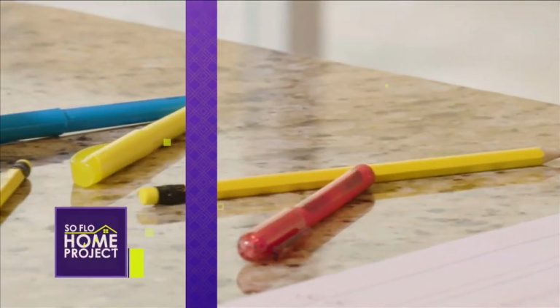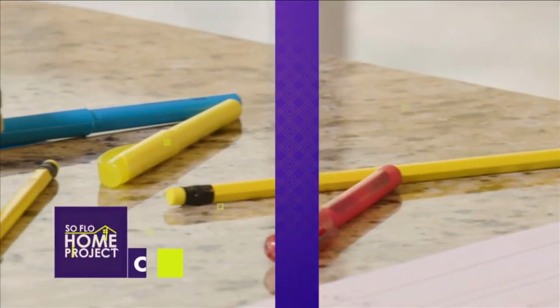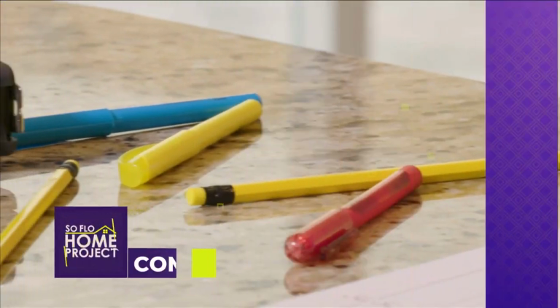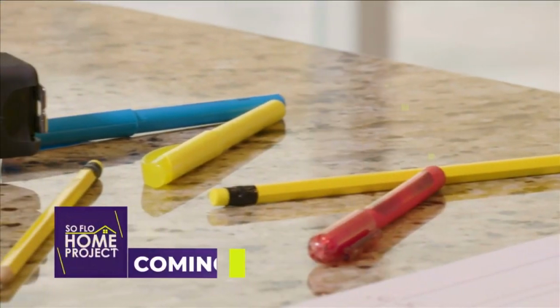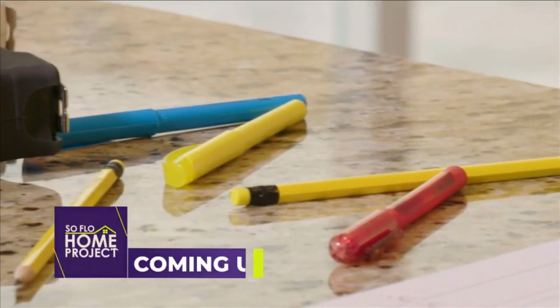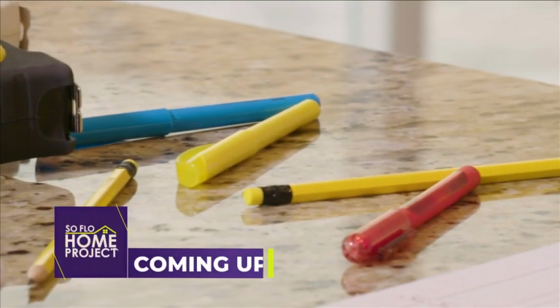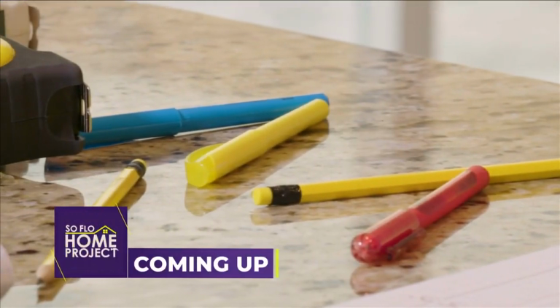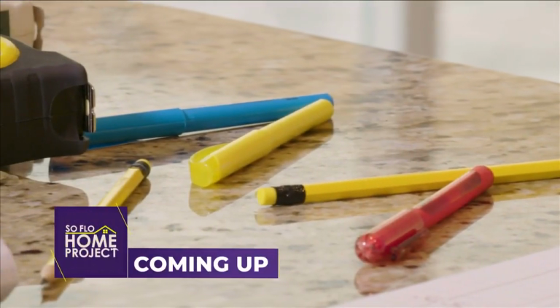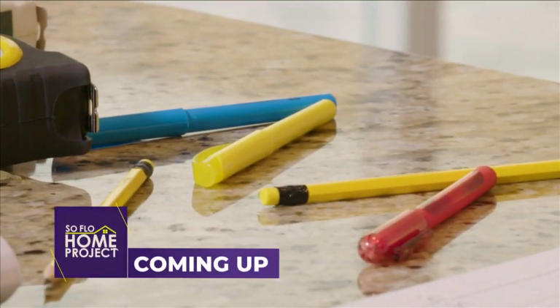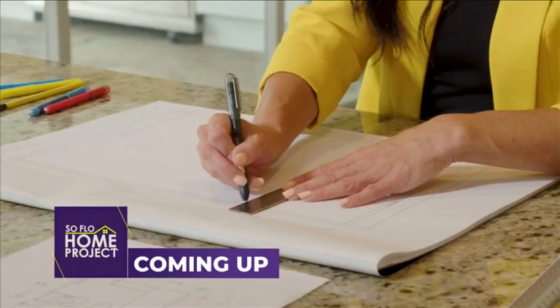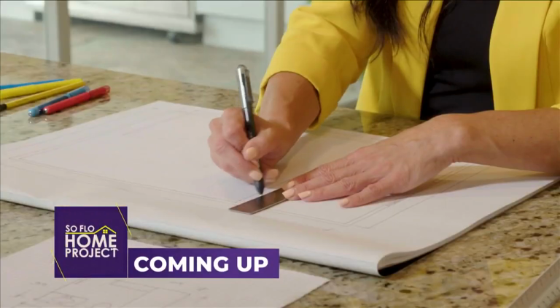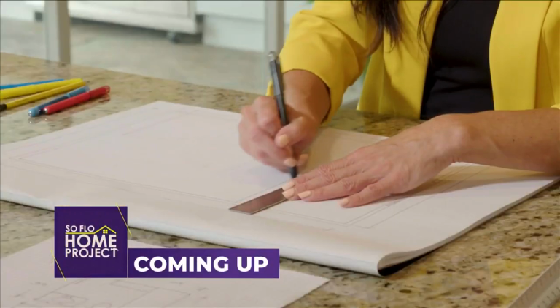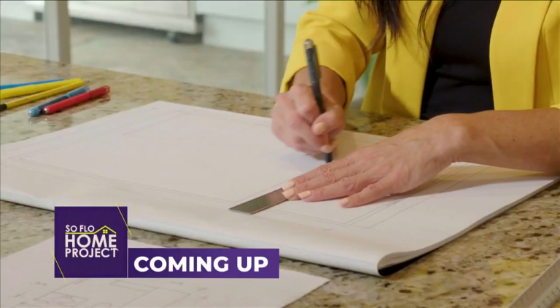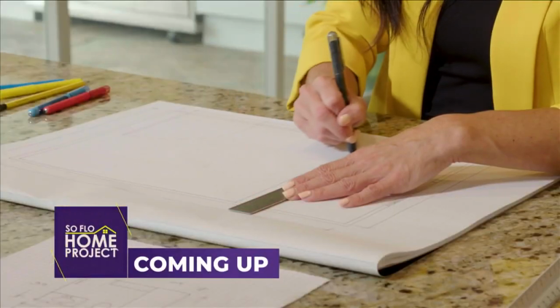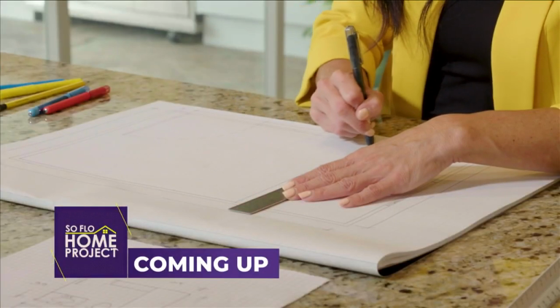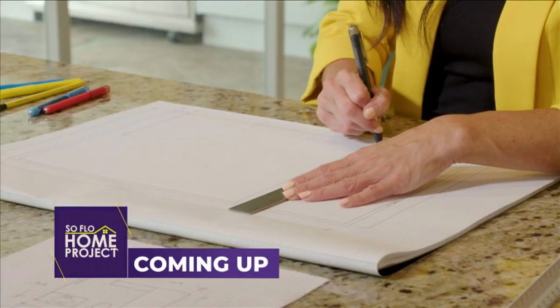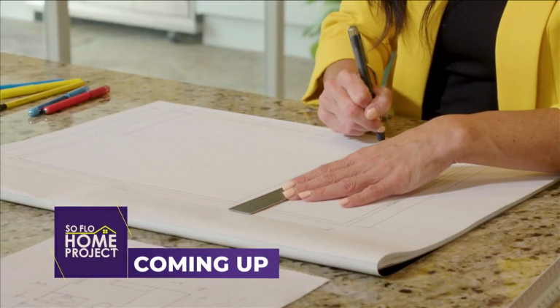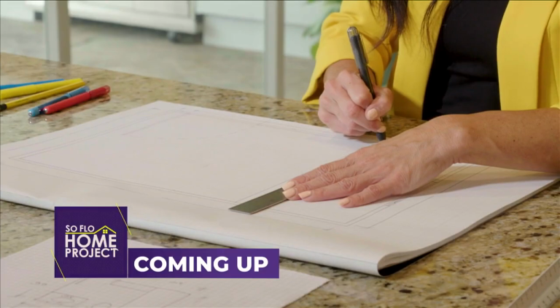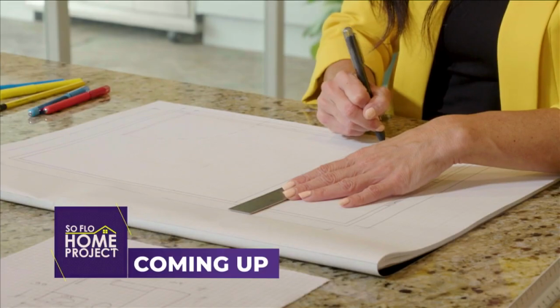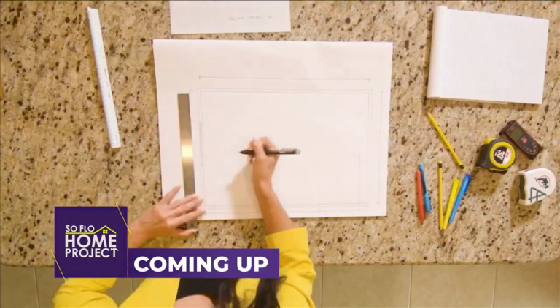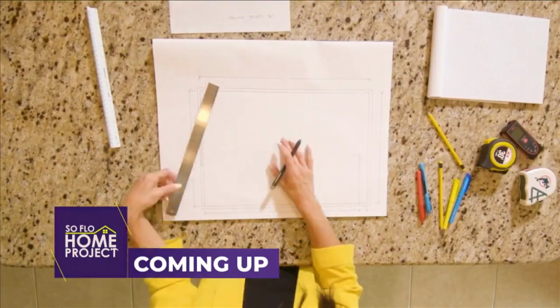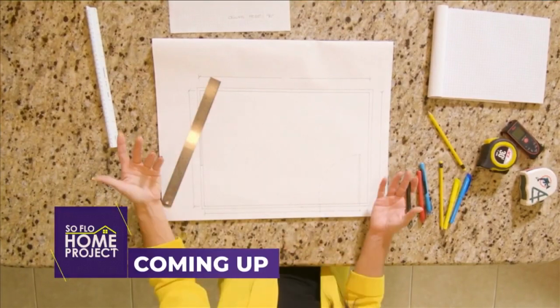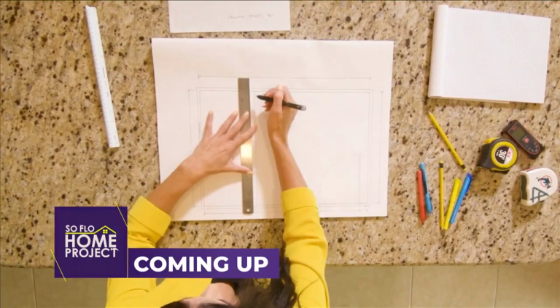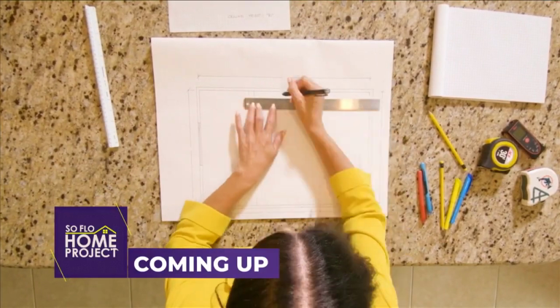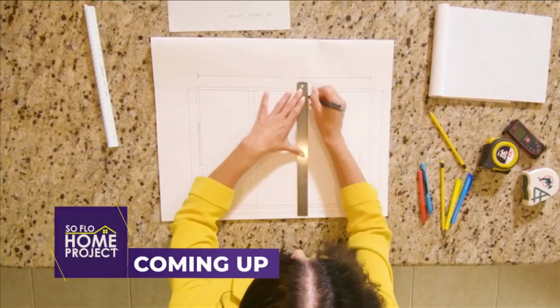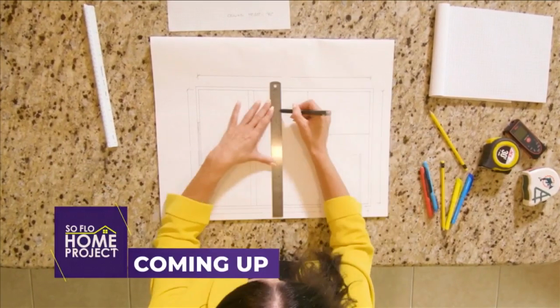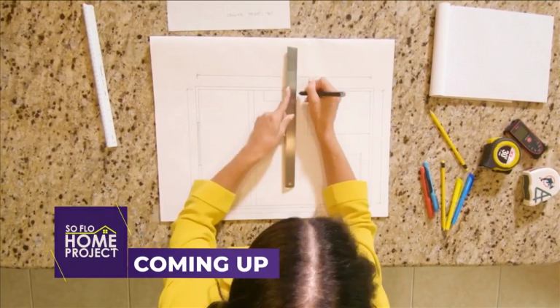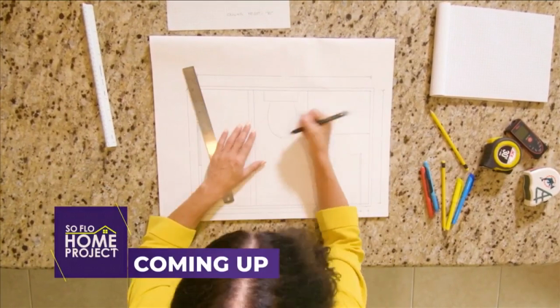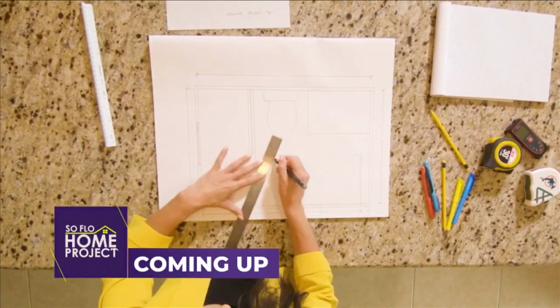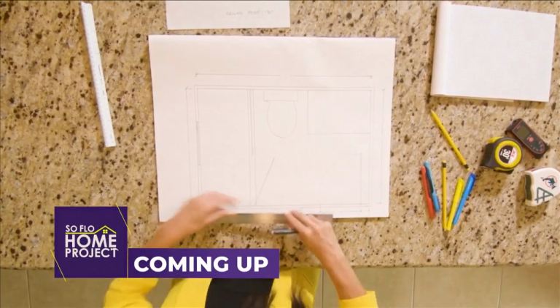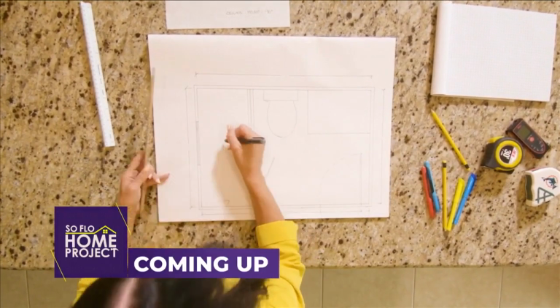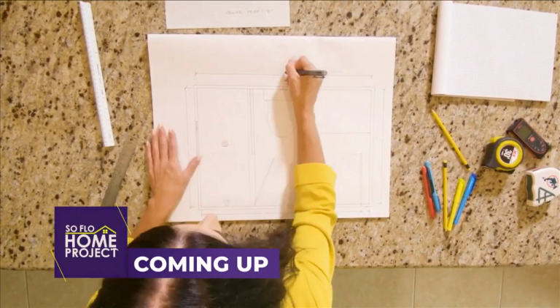Next on SoFlo Home Project — learn how to properly plan the layout of any room.